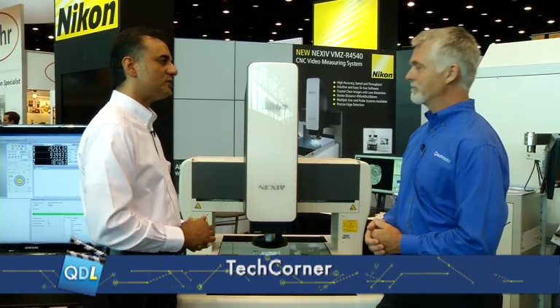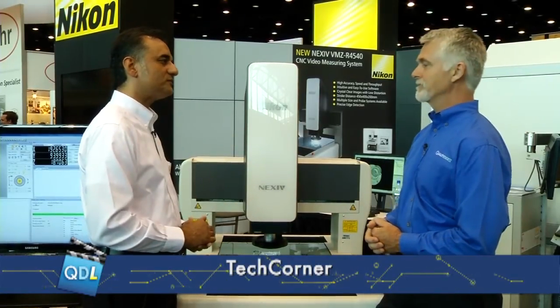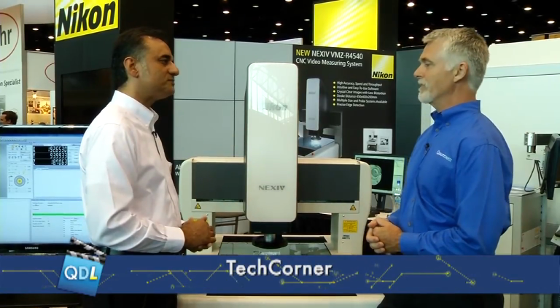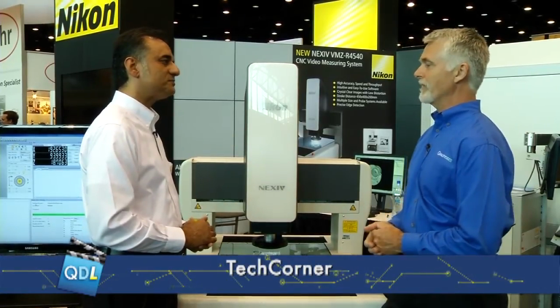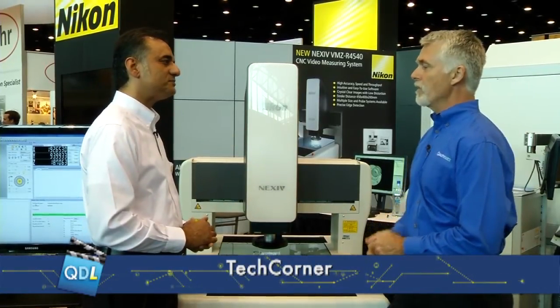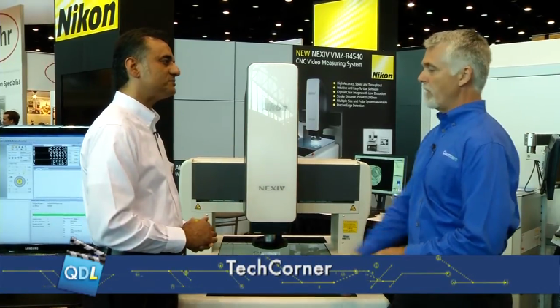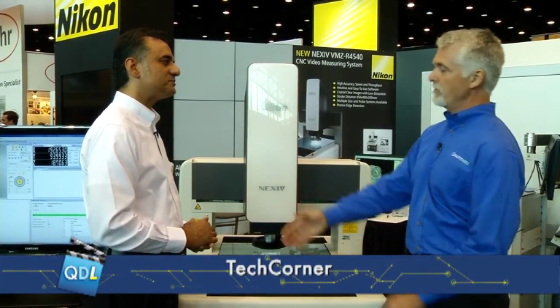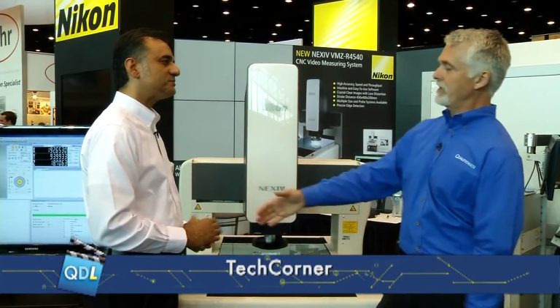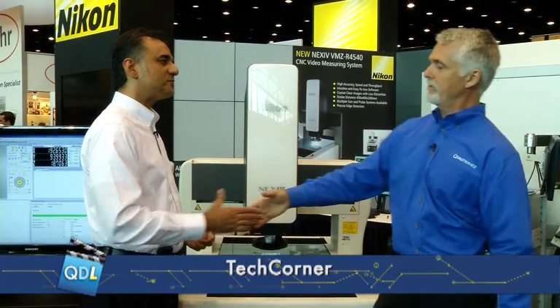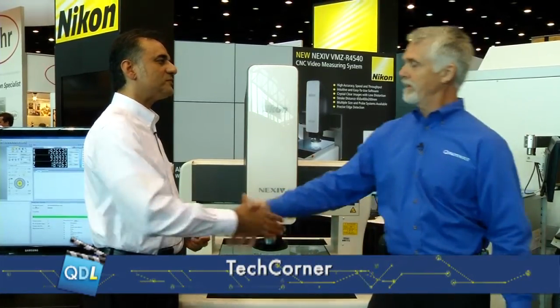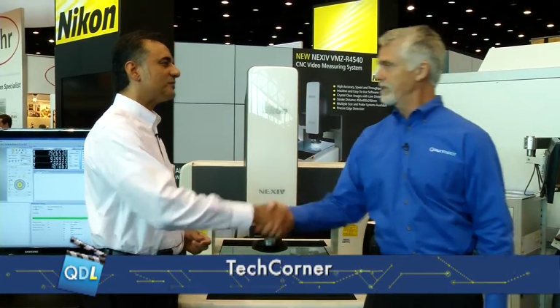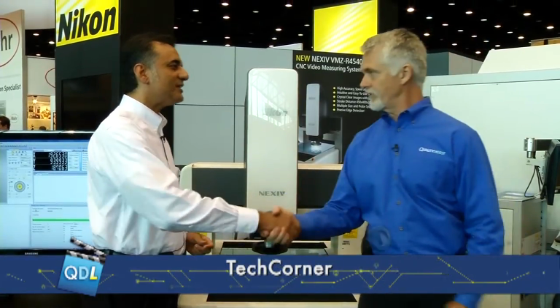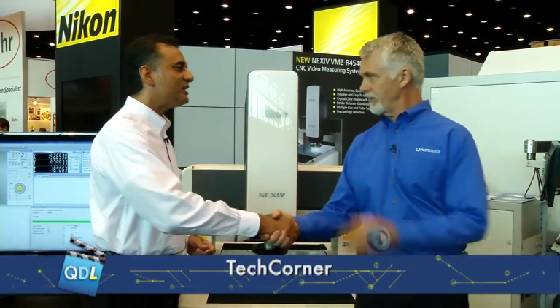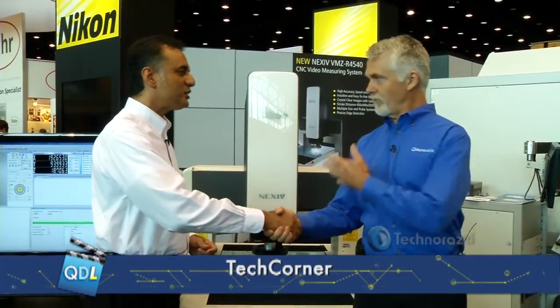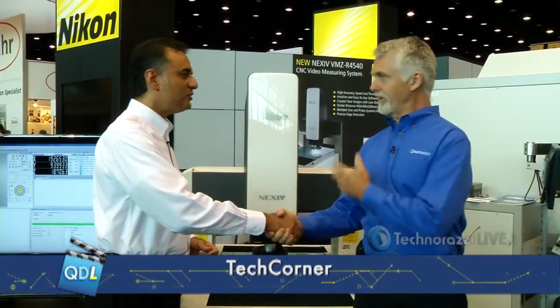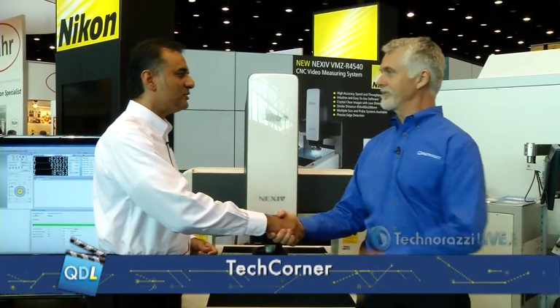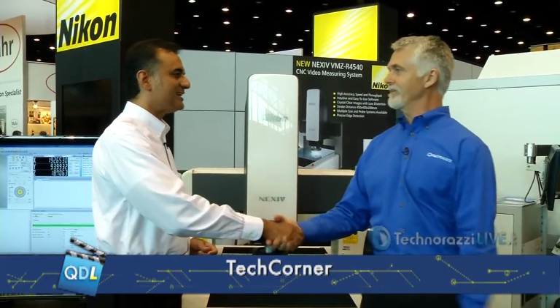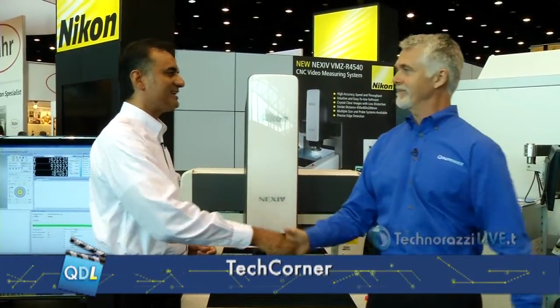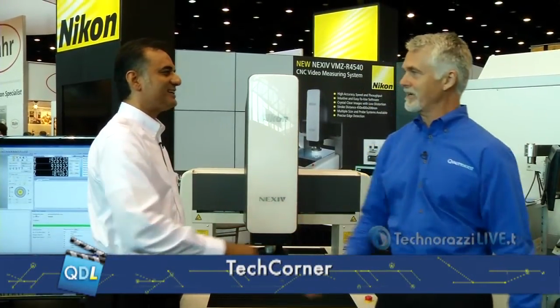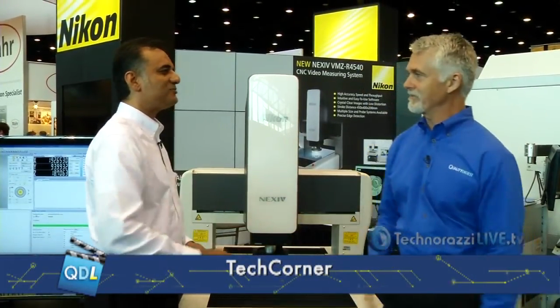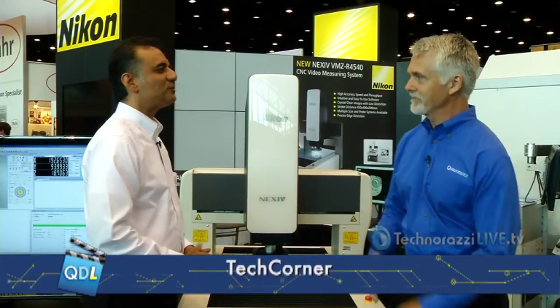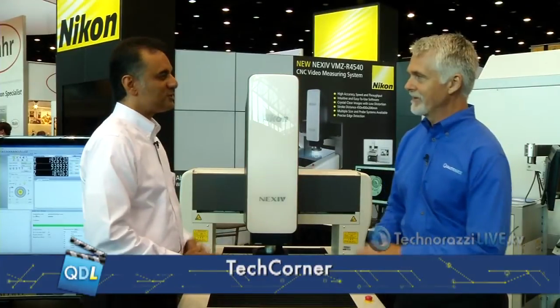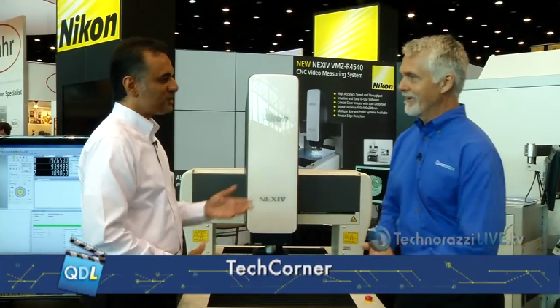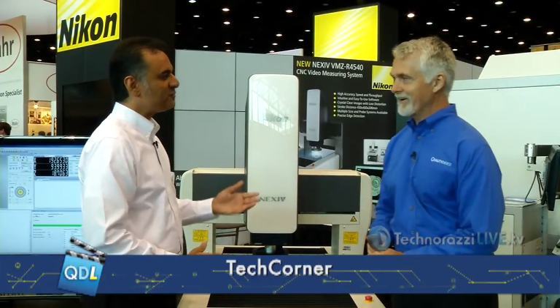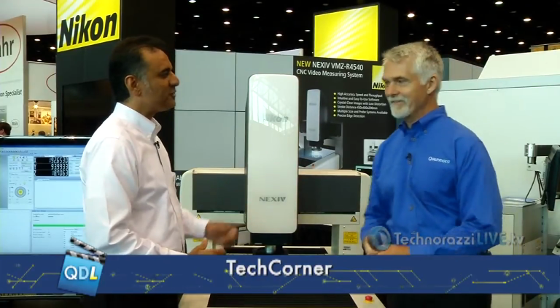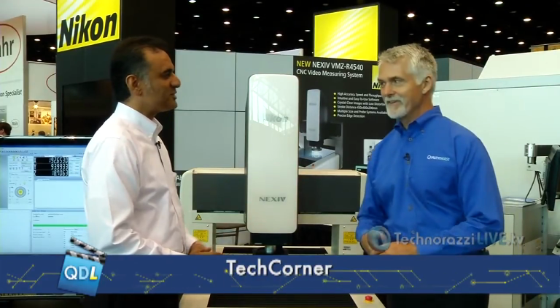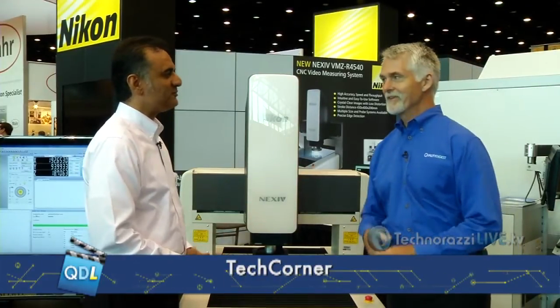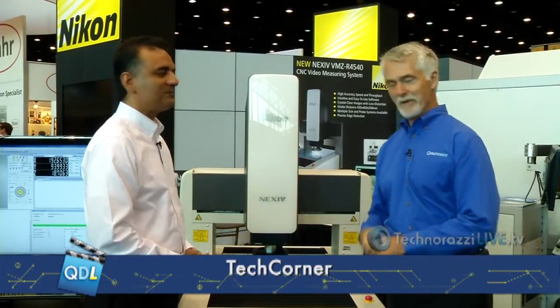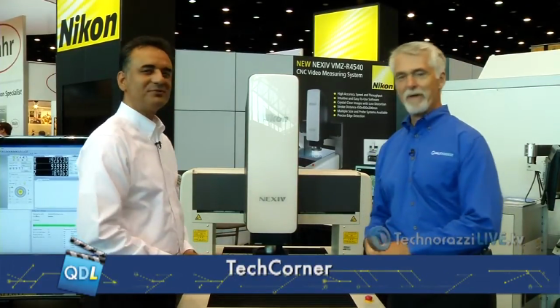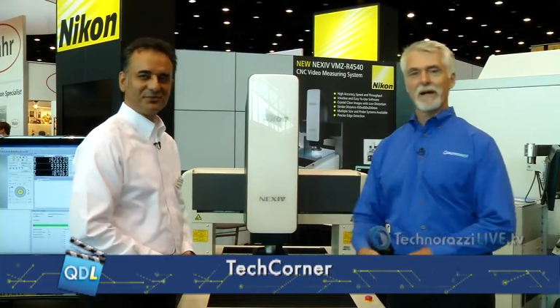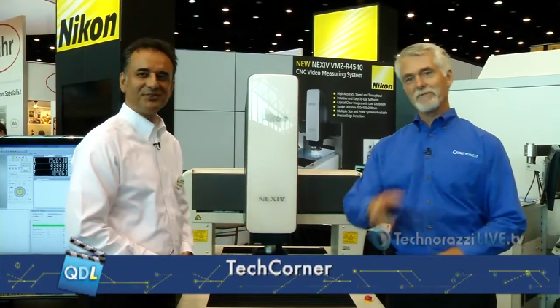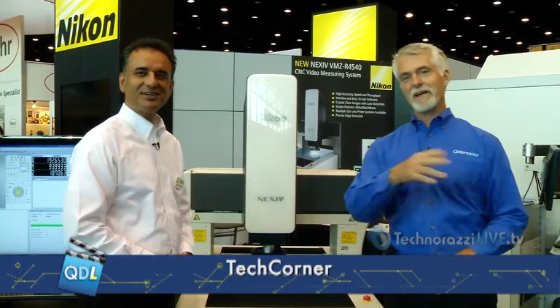Thank you, Banu, for running us through the Nexus system. My pleasure. Thank you for your time. Back to you, Mike.